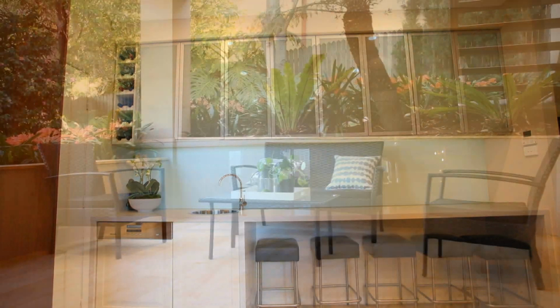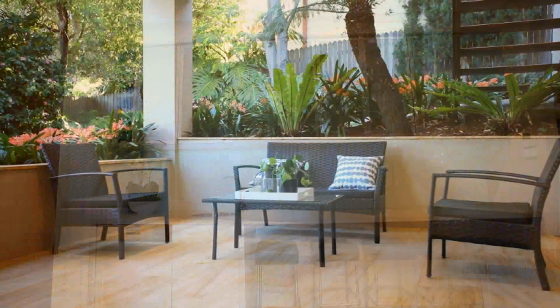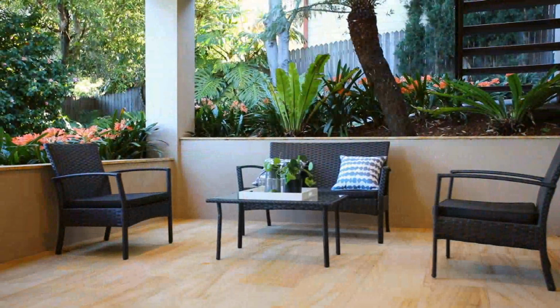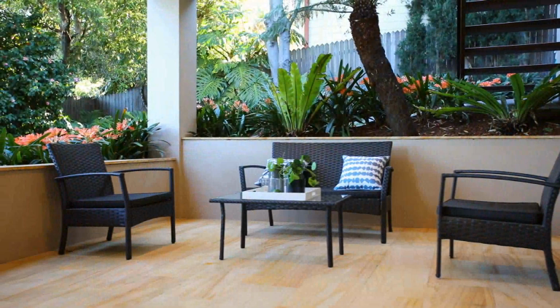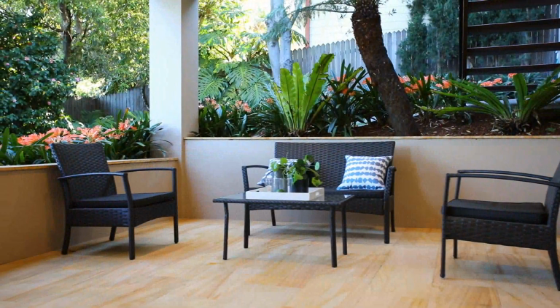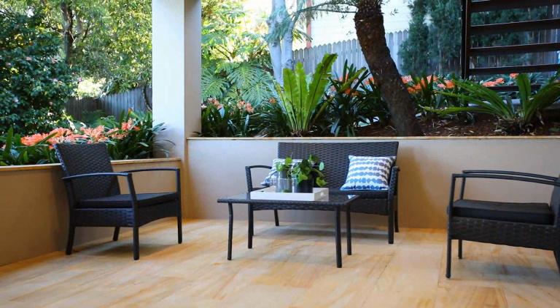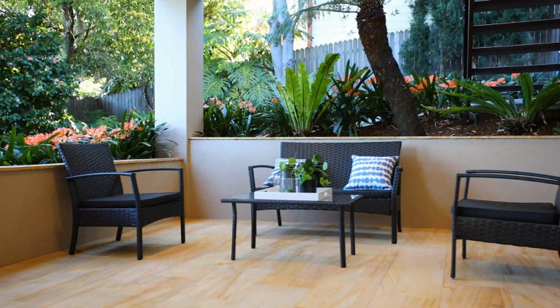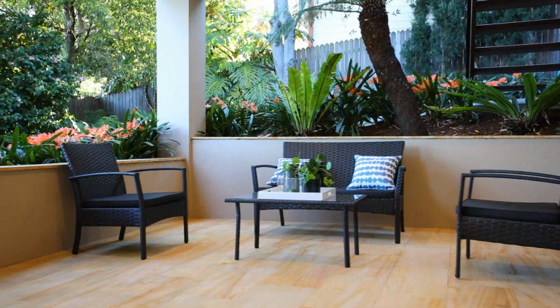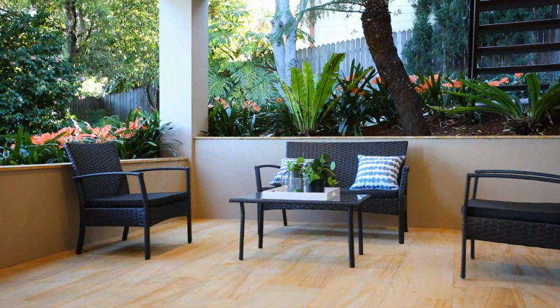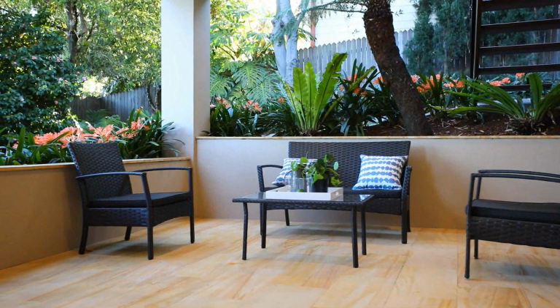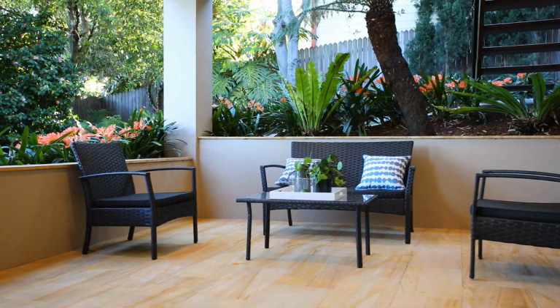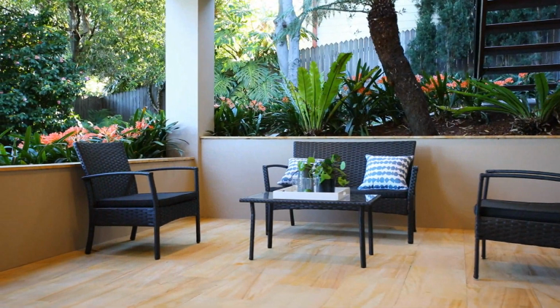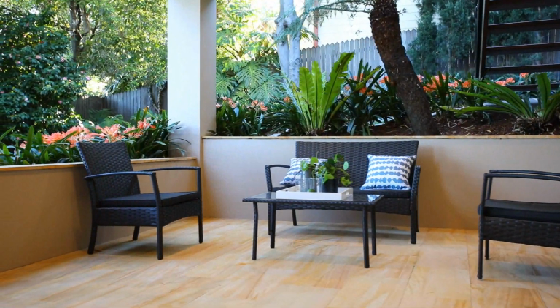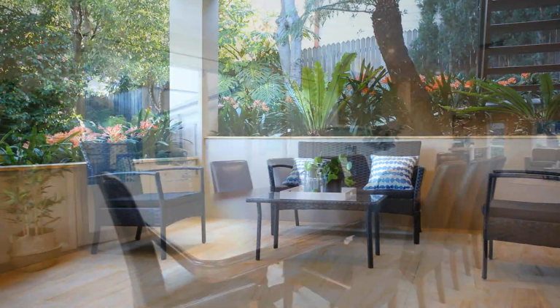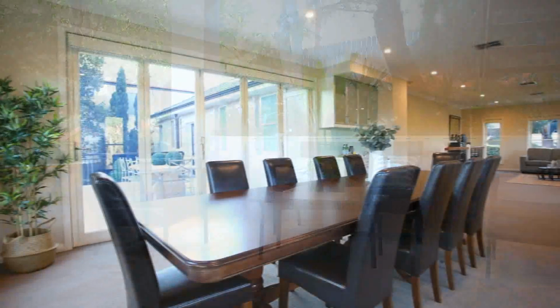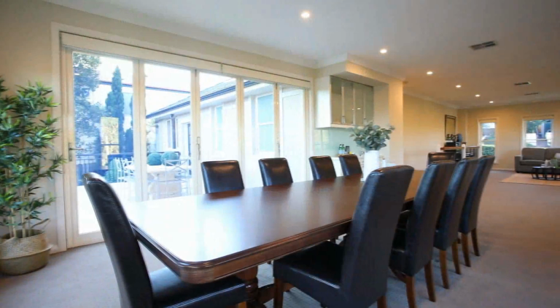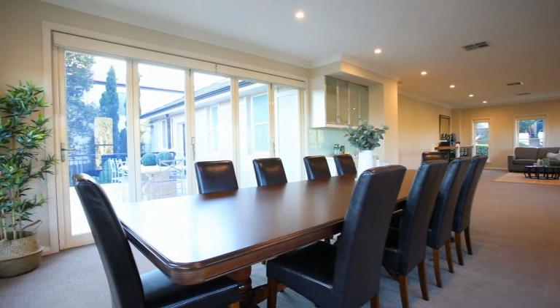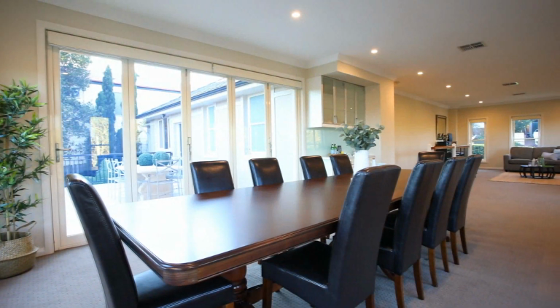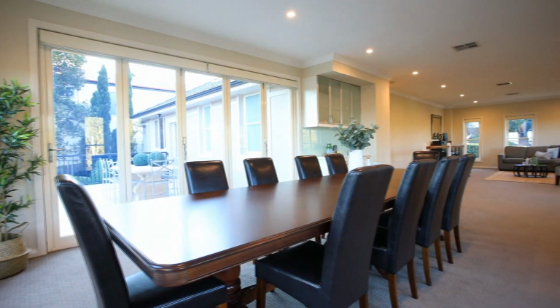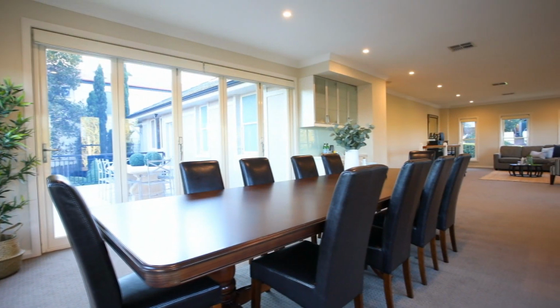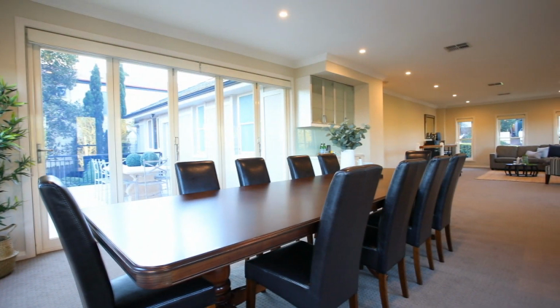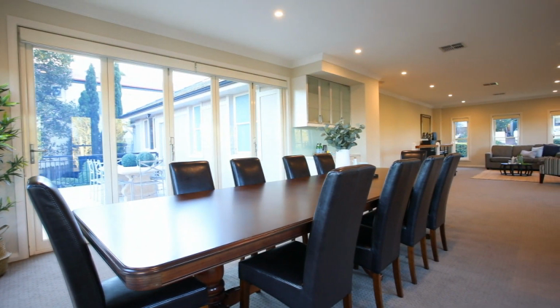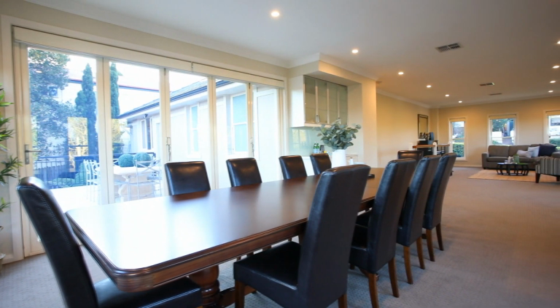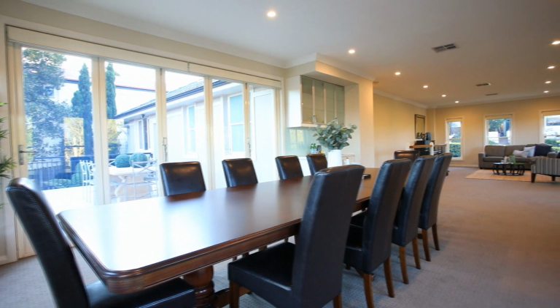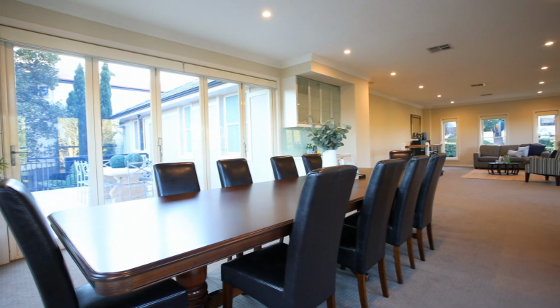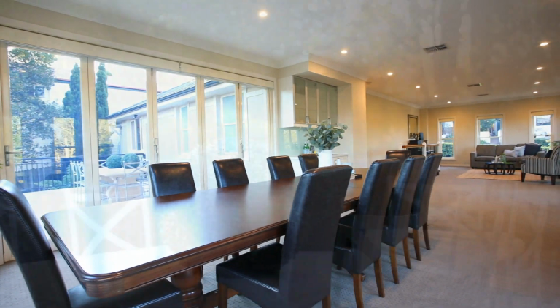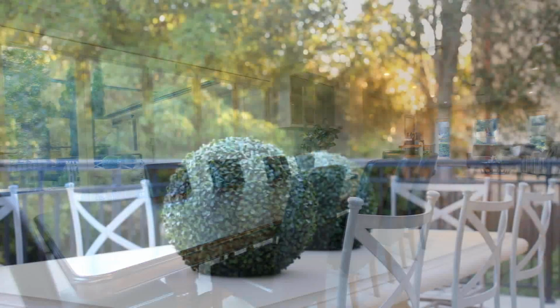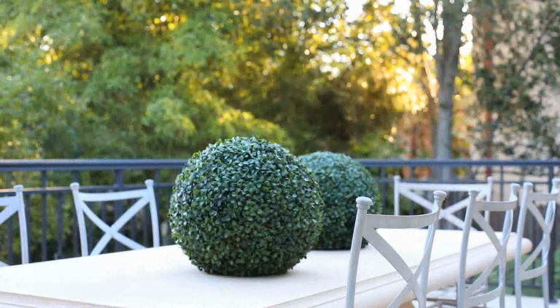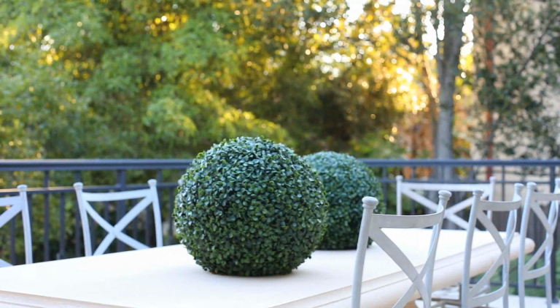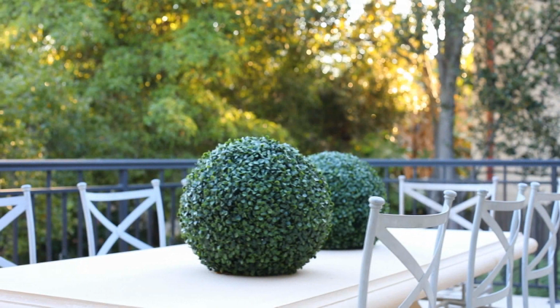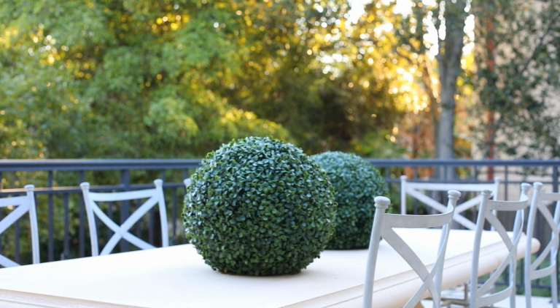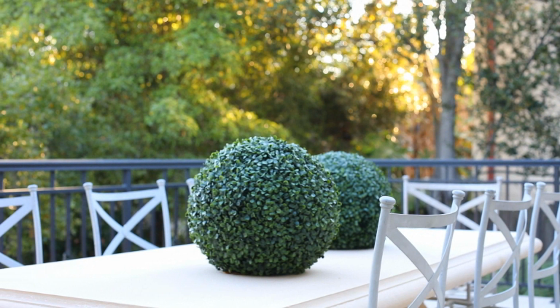This flows out to an elevated entertaining area which seamlessly integrates the upper family living room via bi-fold doors.